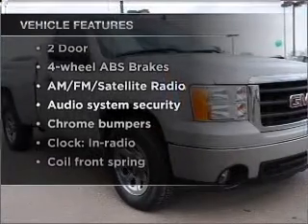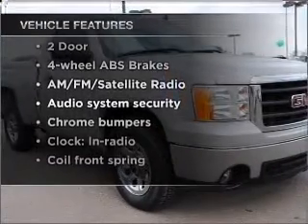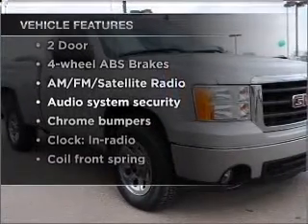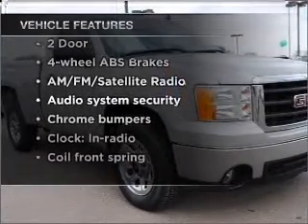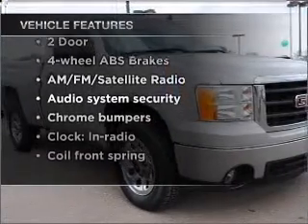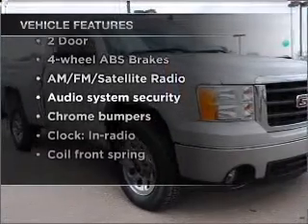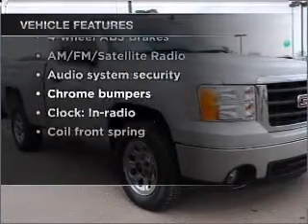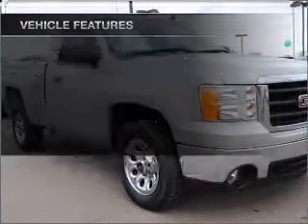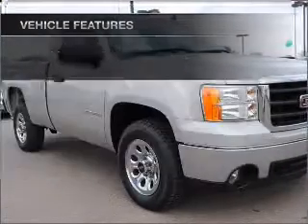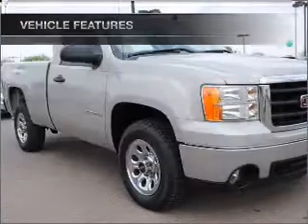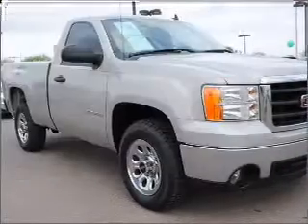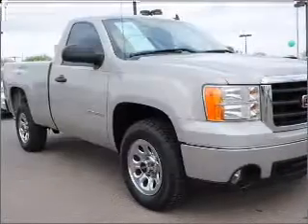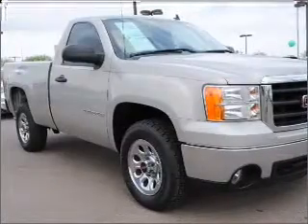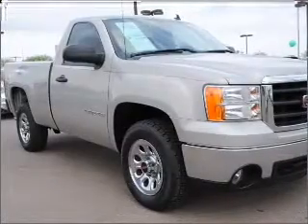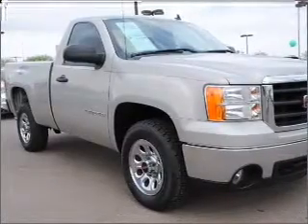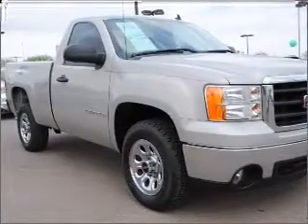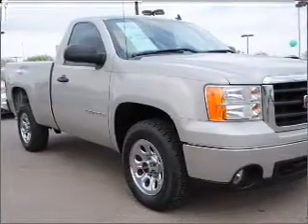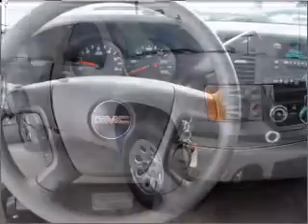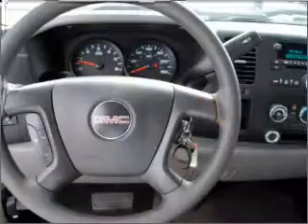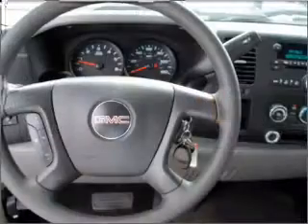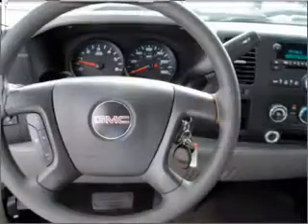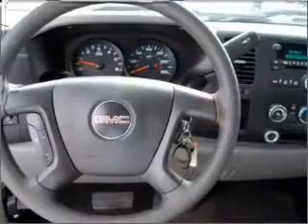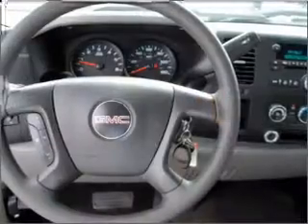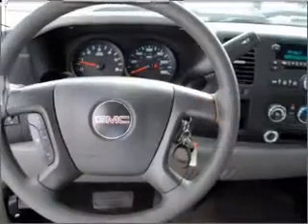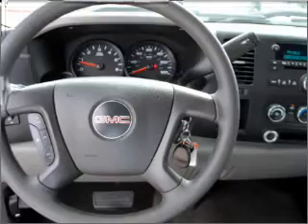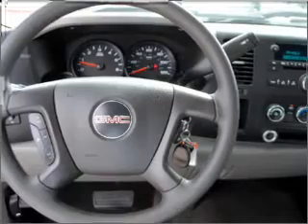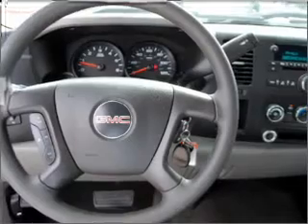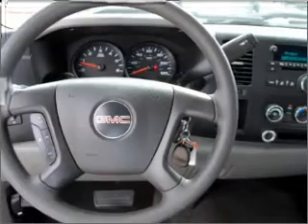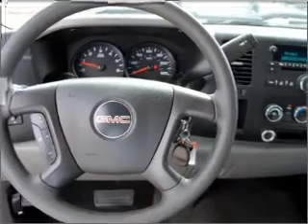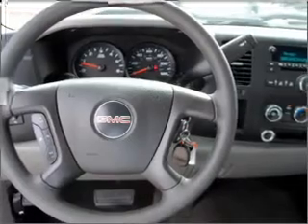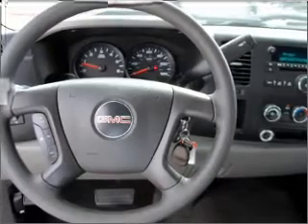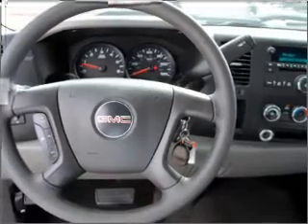Plus enjoy these notable features included in this vehicle: power steering, an AM FM stereo with a CD player, and an adjustable tilt steering wheel.